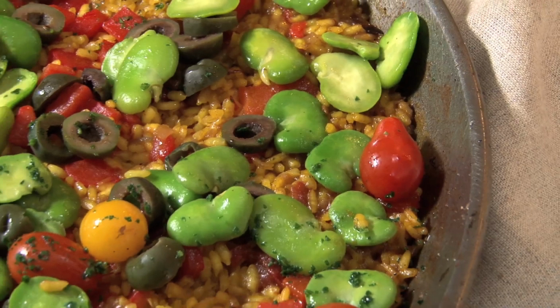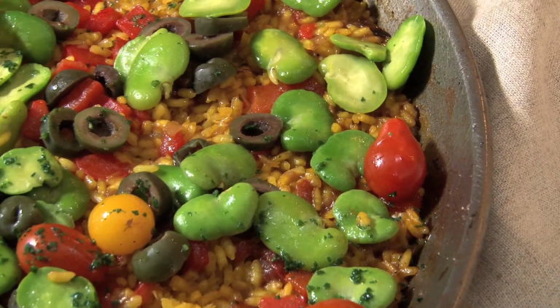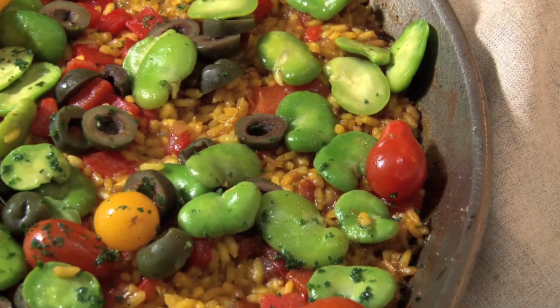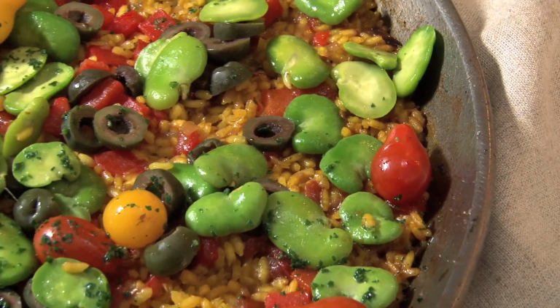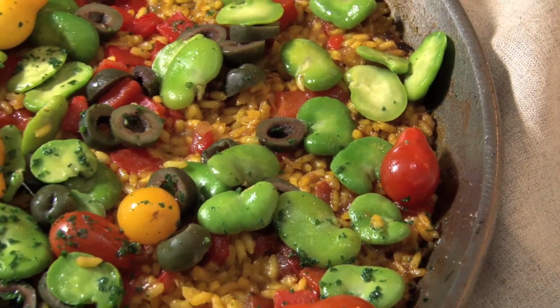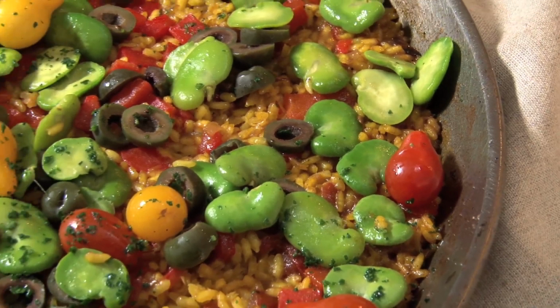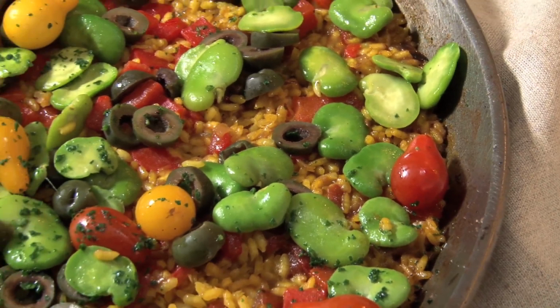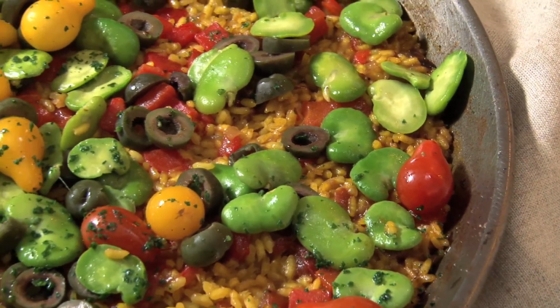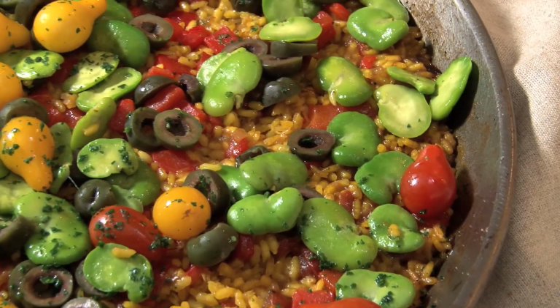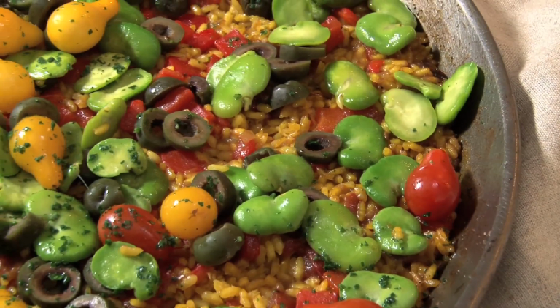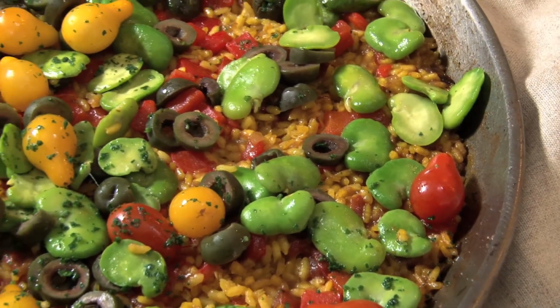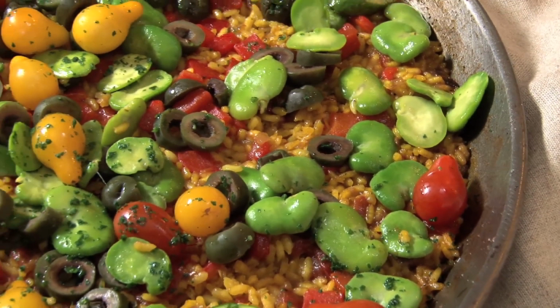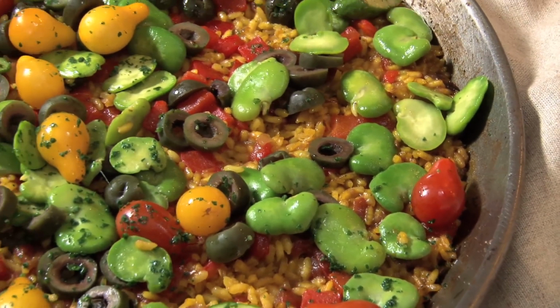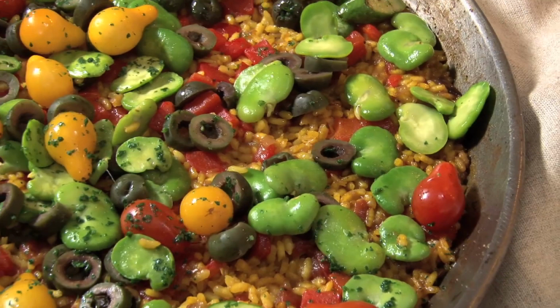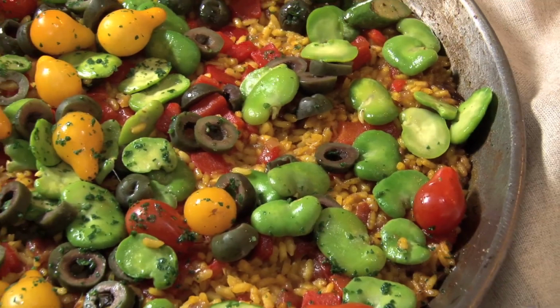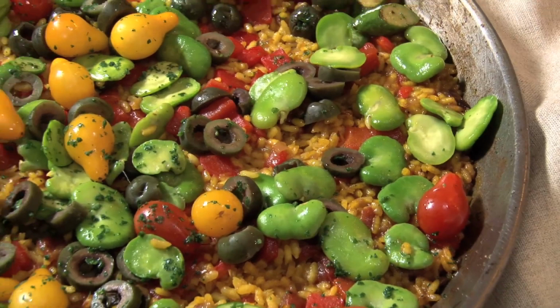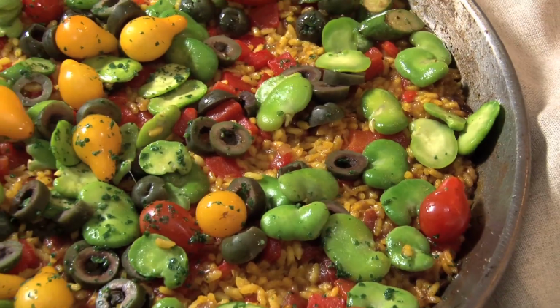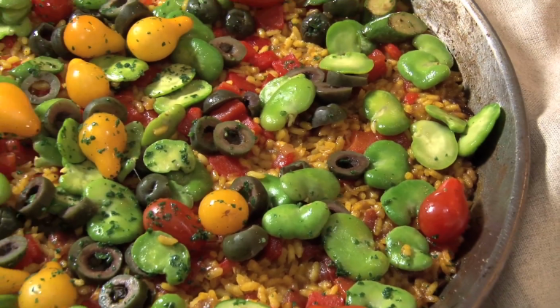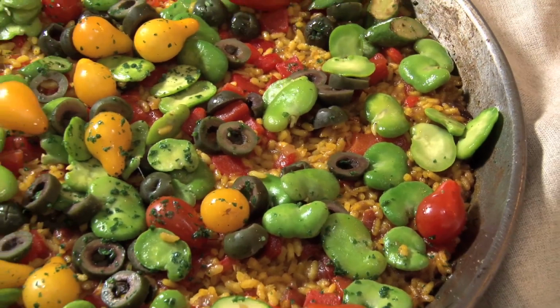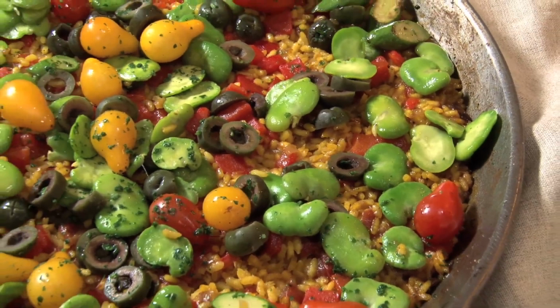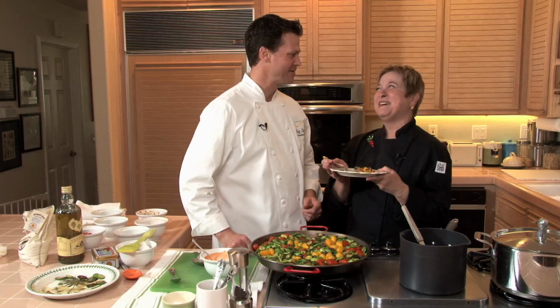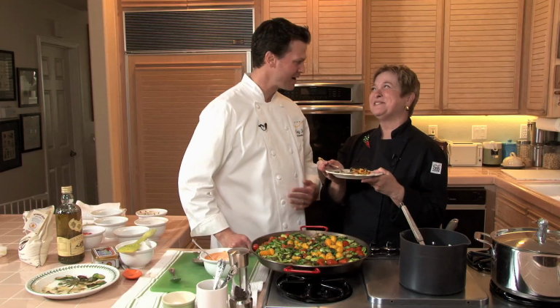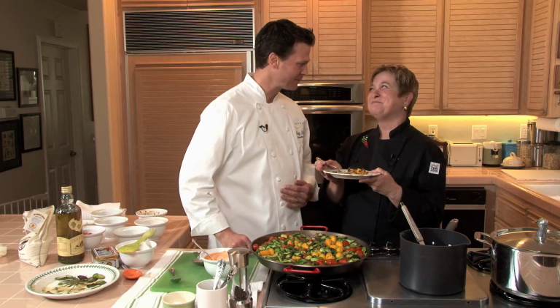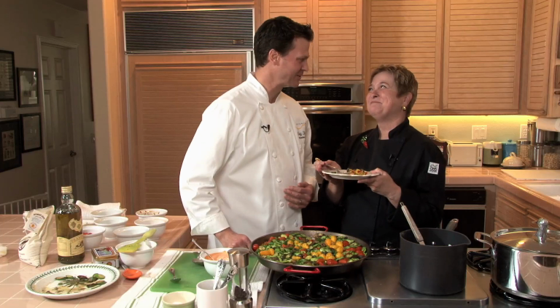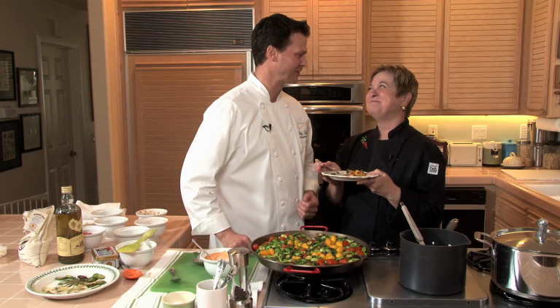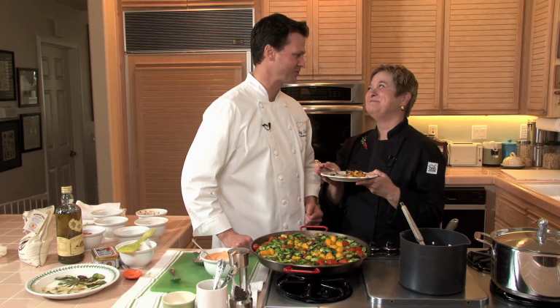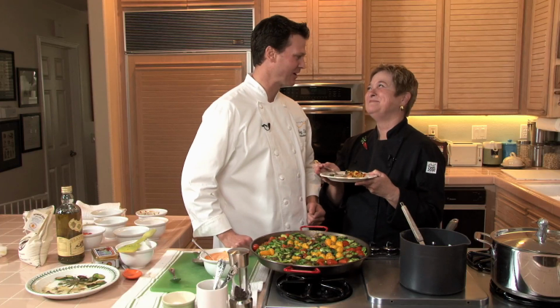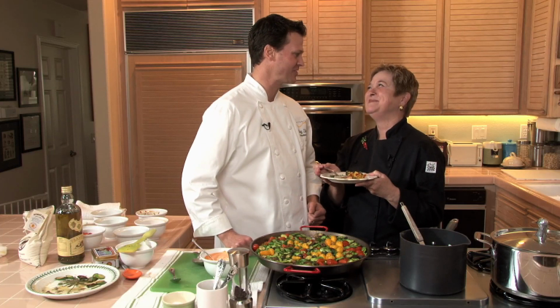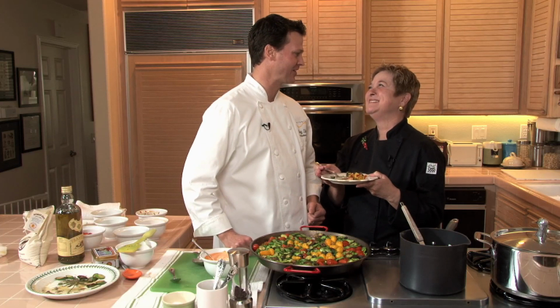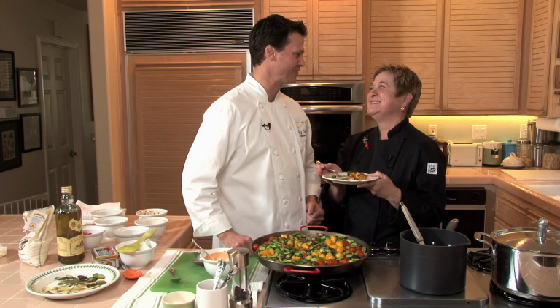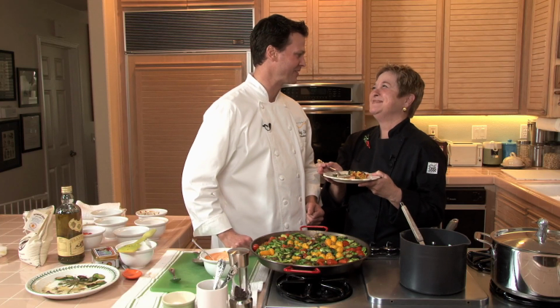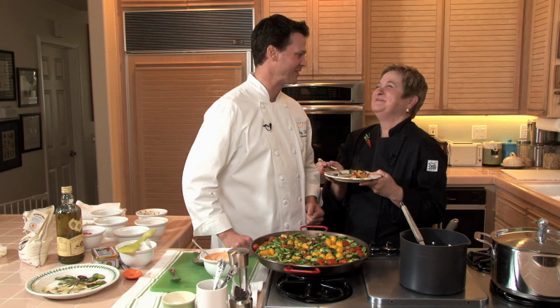That's delicious, Craig. I'm glad you like it. Thank you so much. My pleasure. It's great sharing it with you.